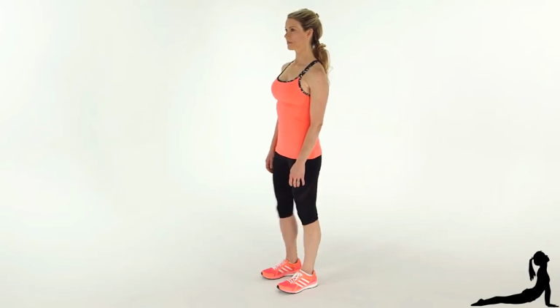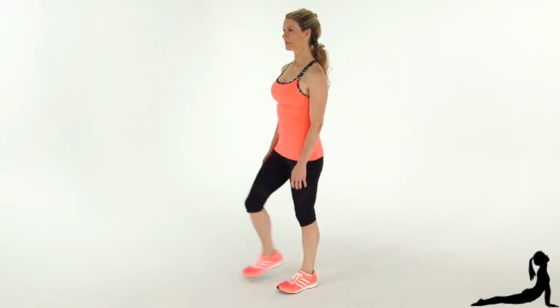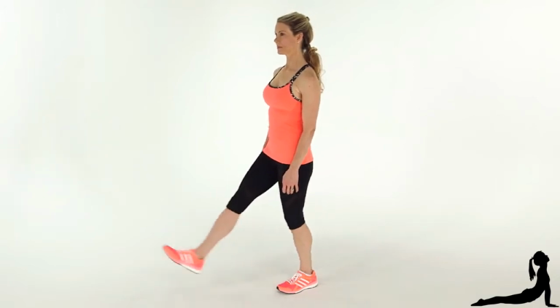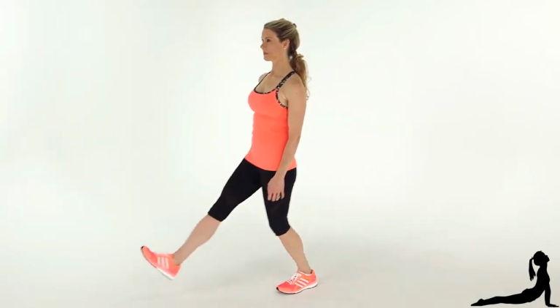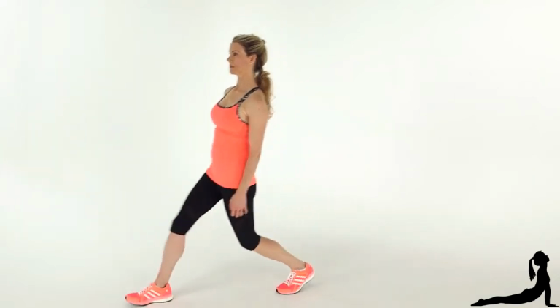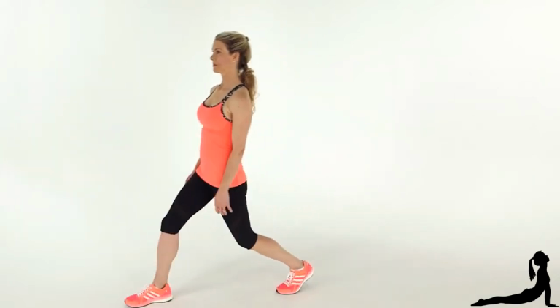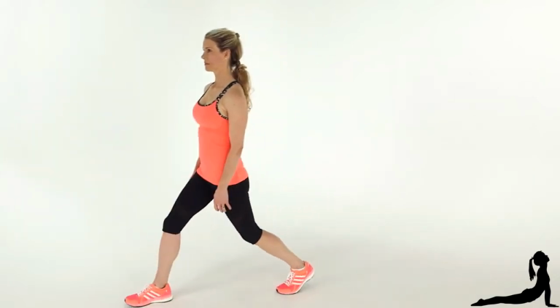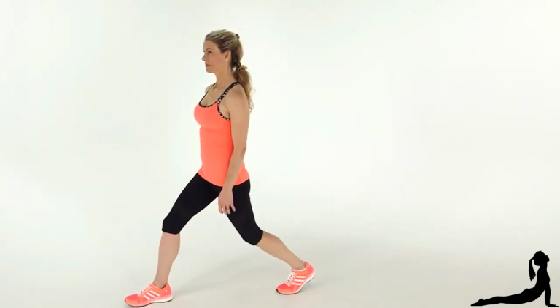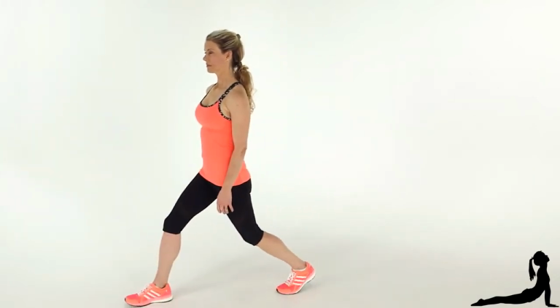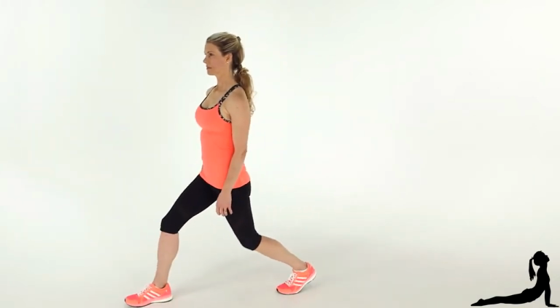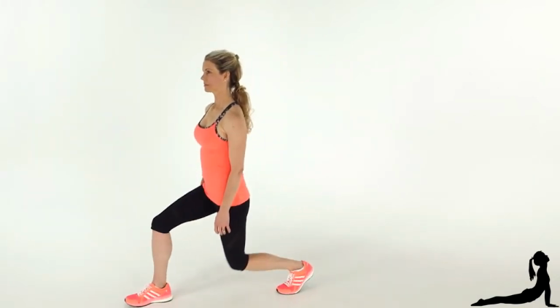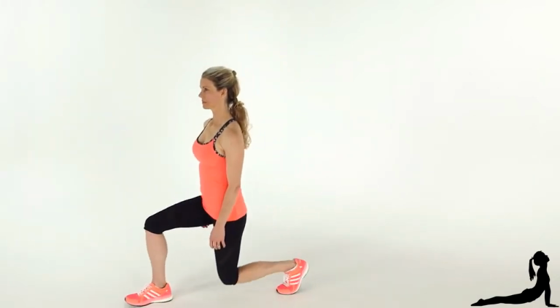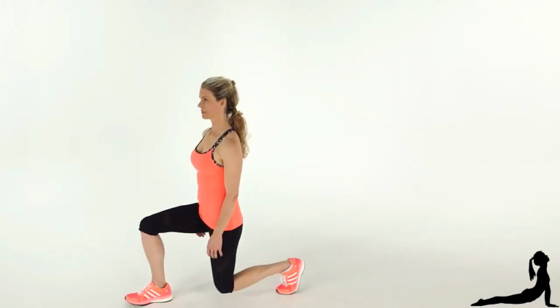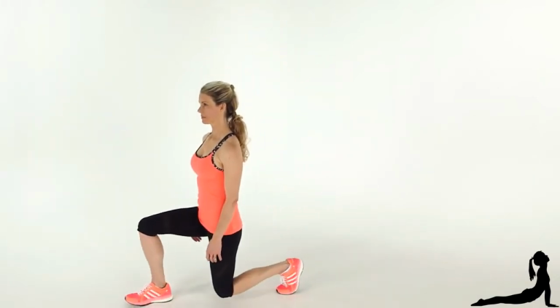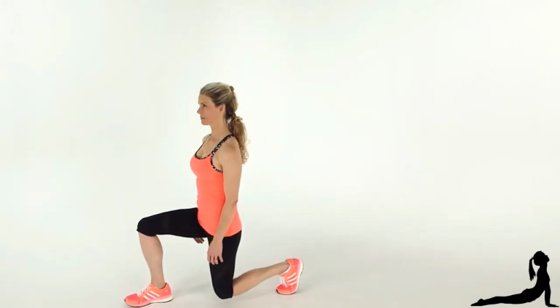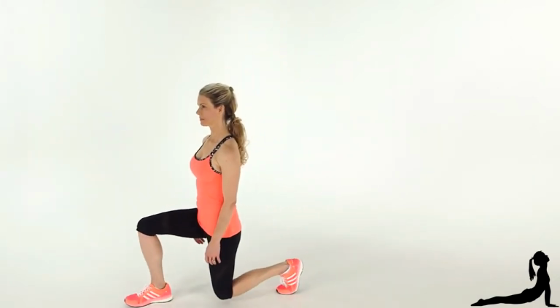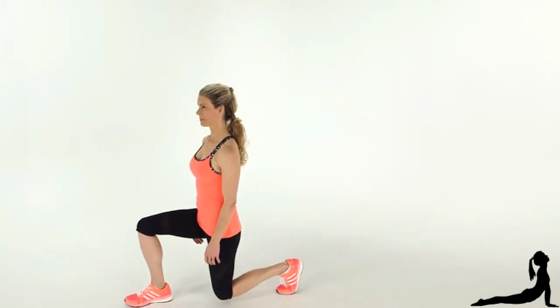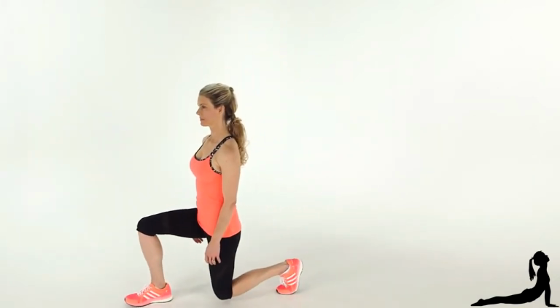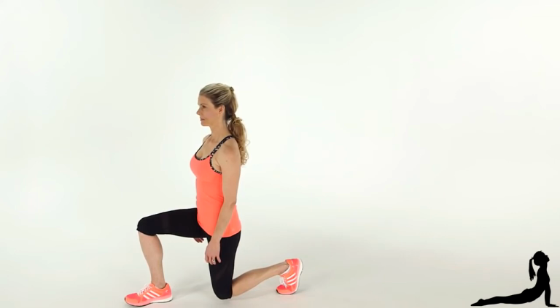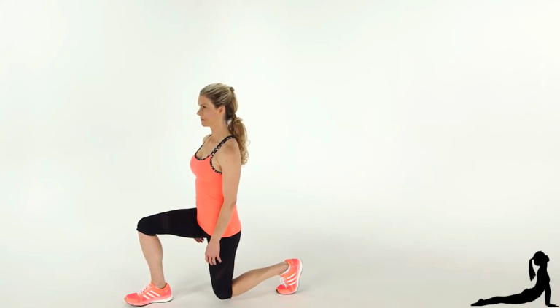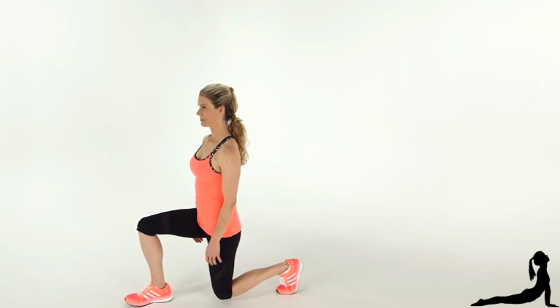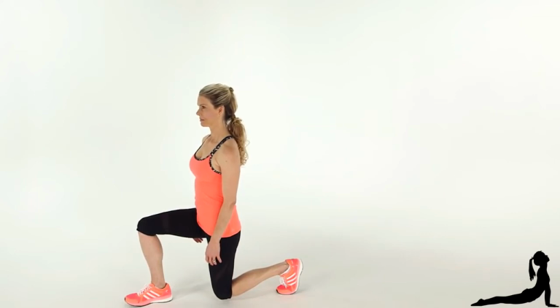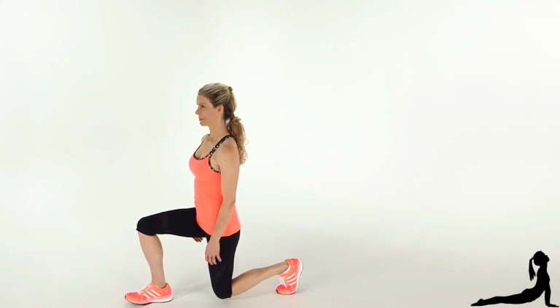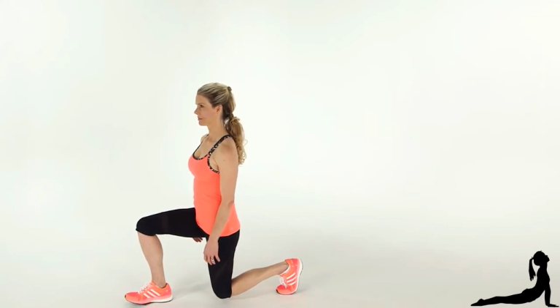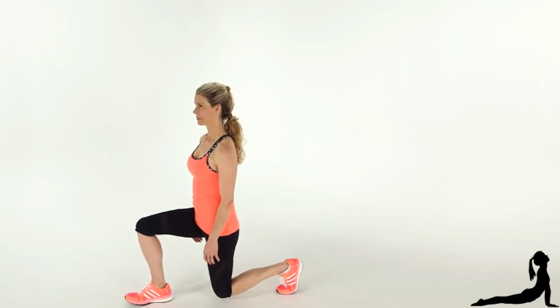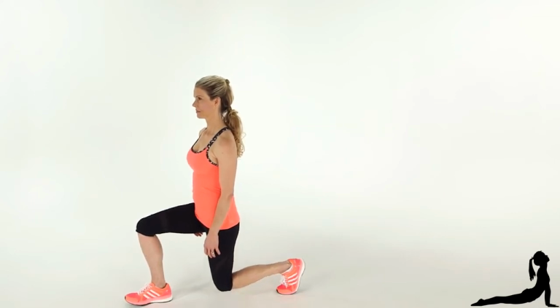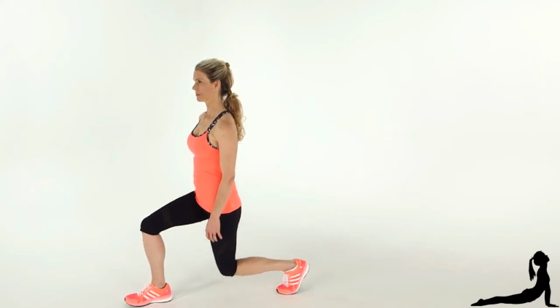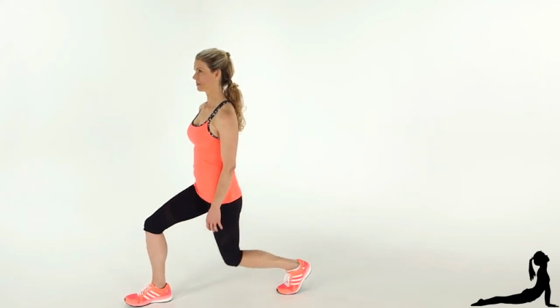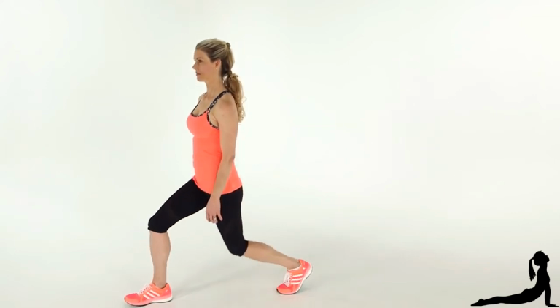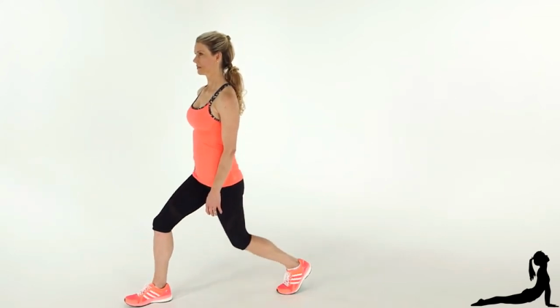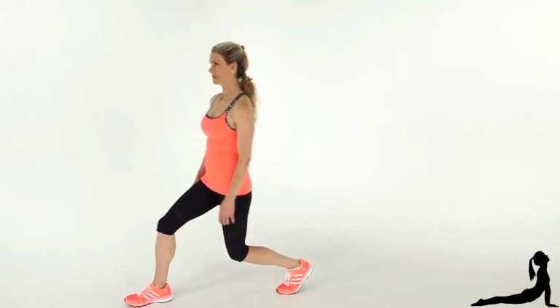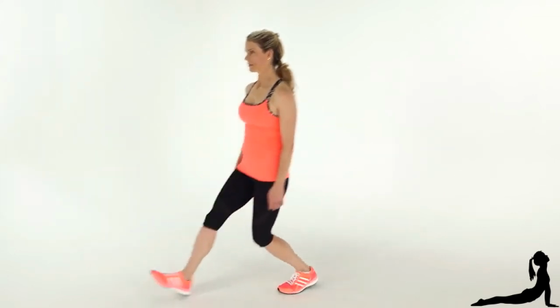Step your right foot forward about two feet. Lower your body so both your legs make 90 degree angles. Push off your right leg and return to the standing position.